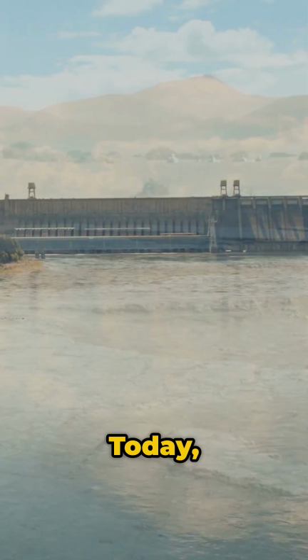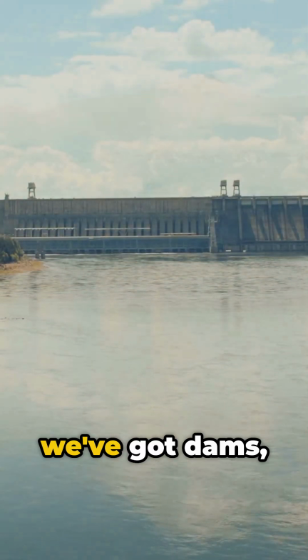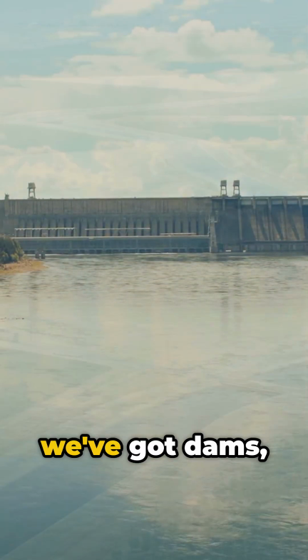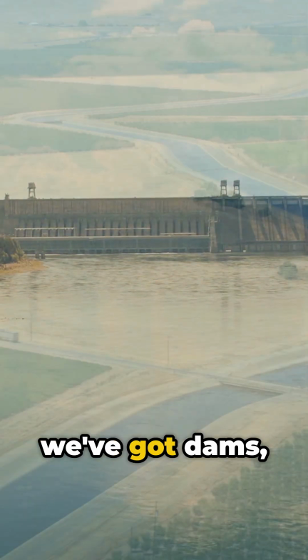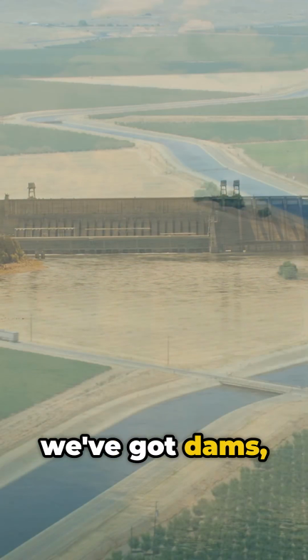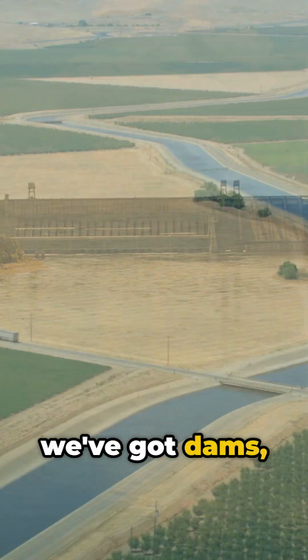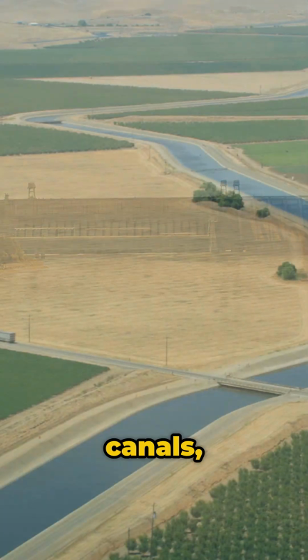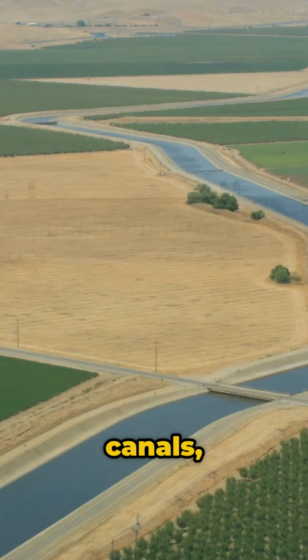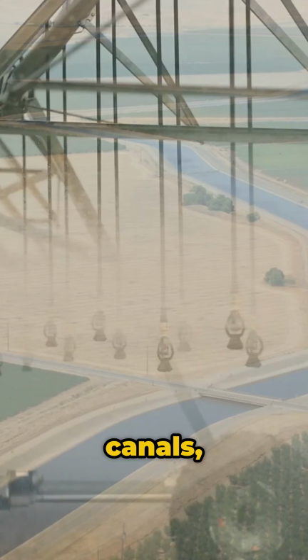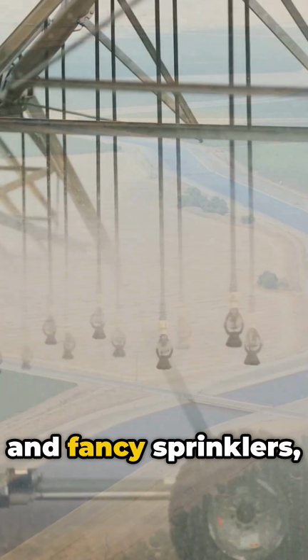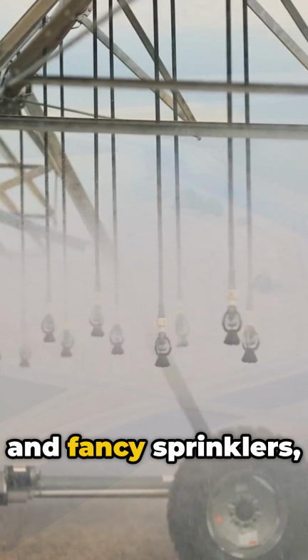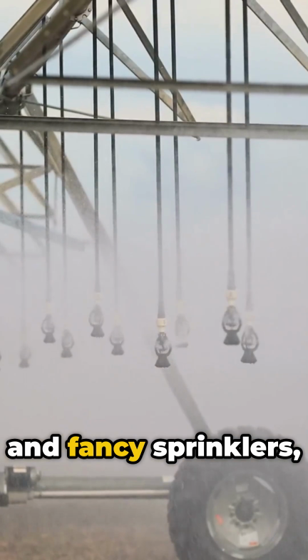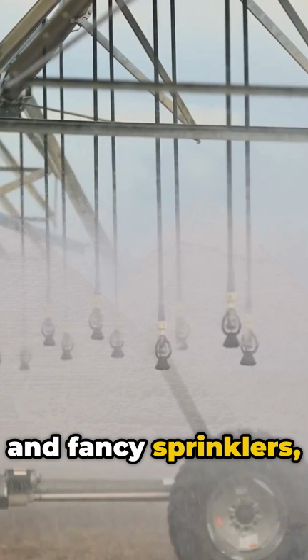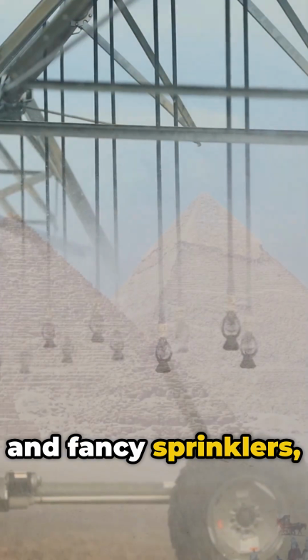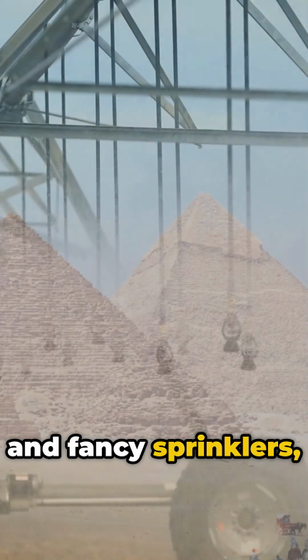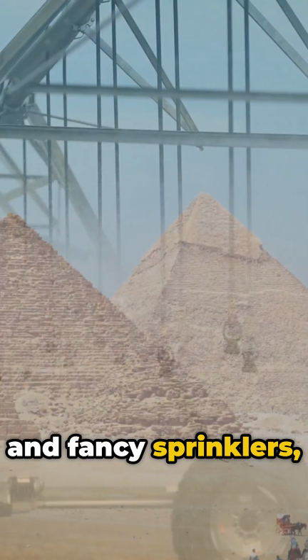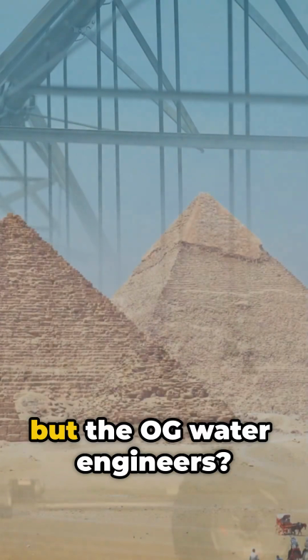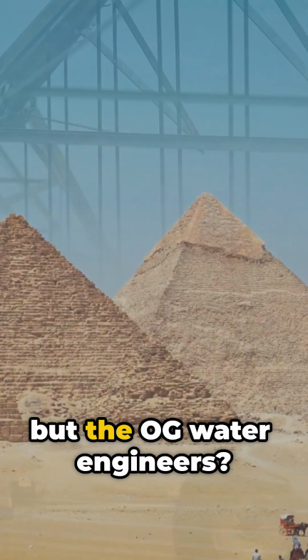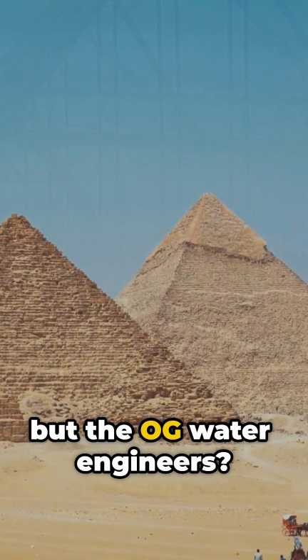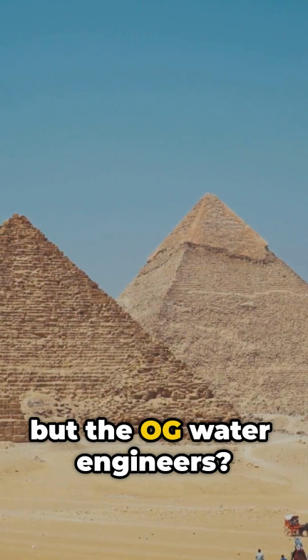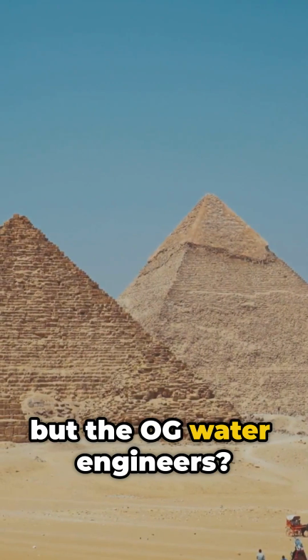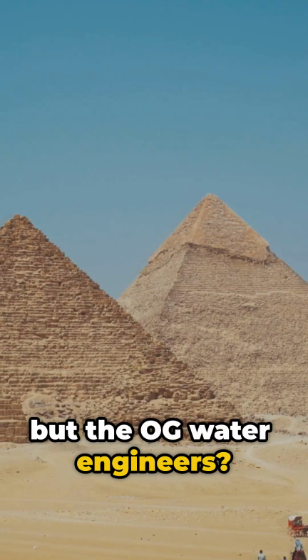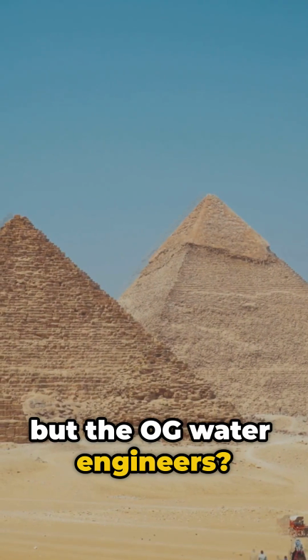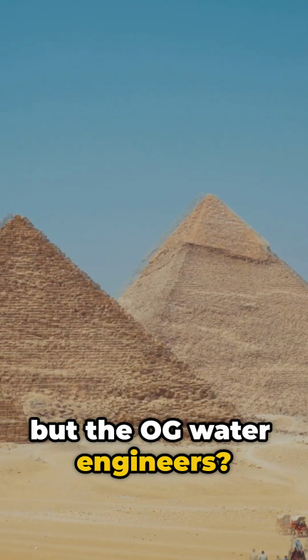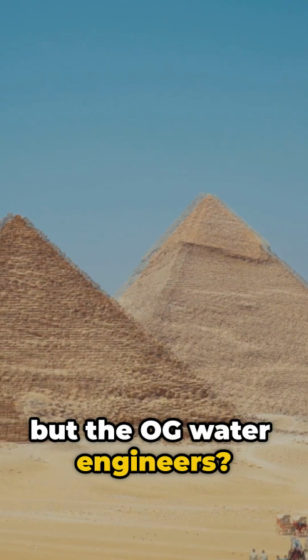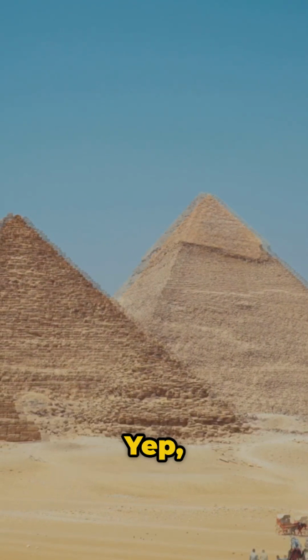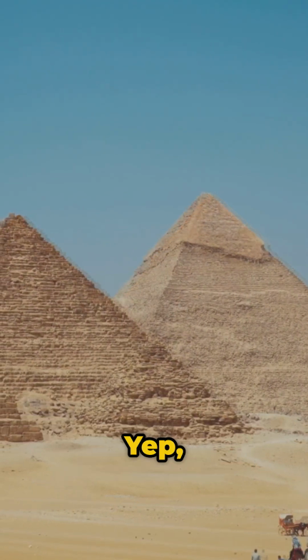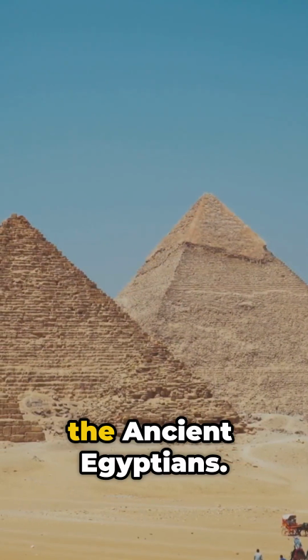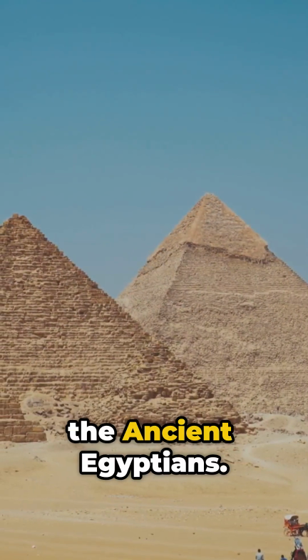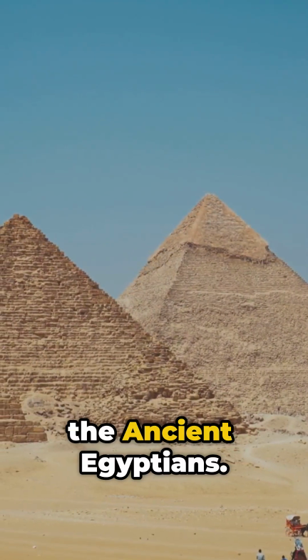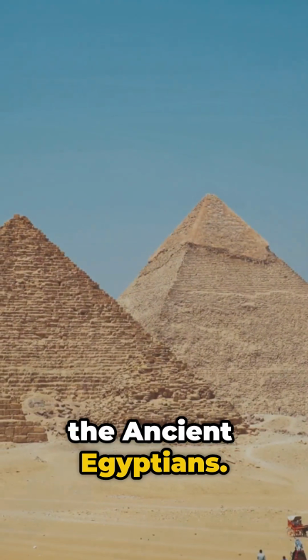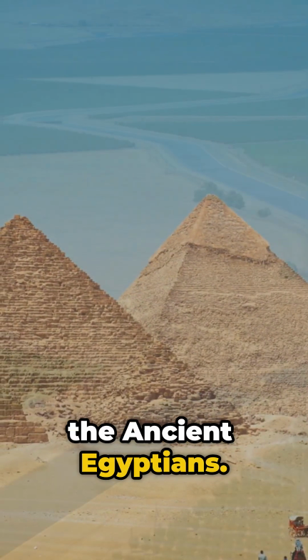Today we've got dams, canals, and fancy sprinklers. But the OG water engineers? Yep, the ancient Egyptians.